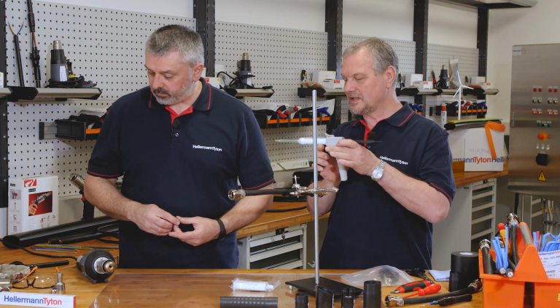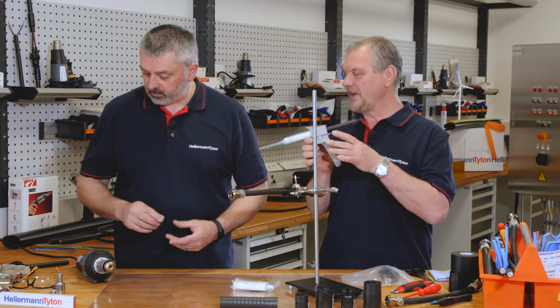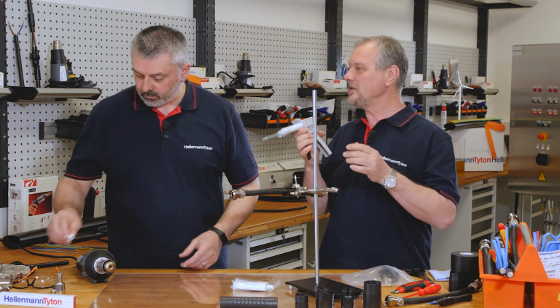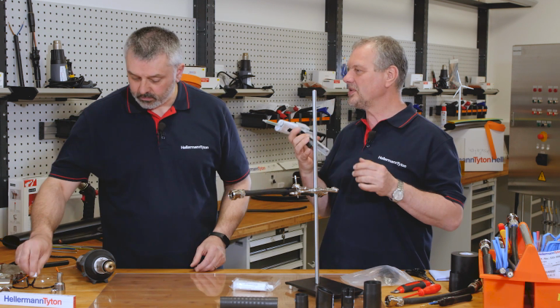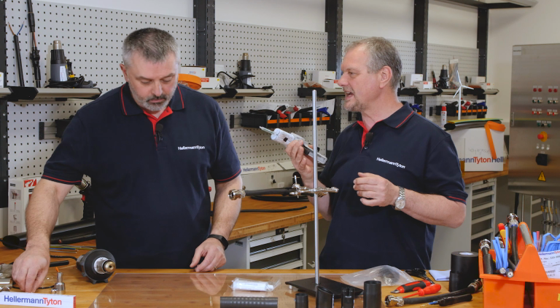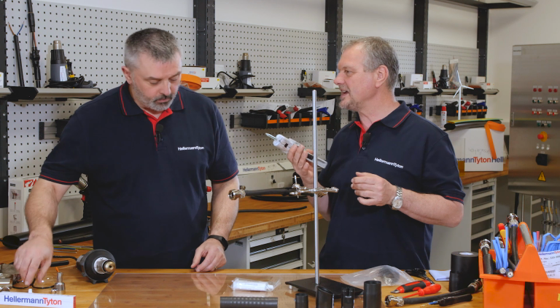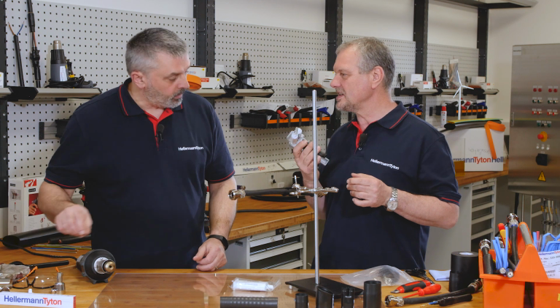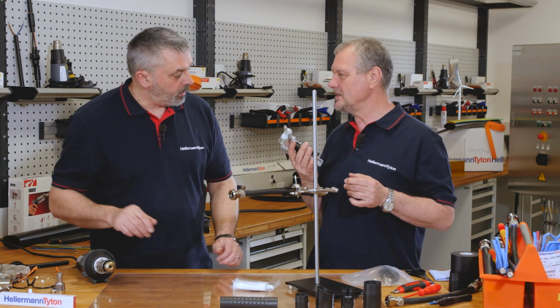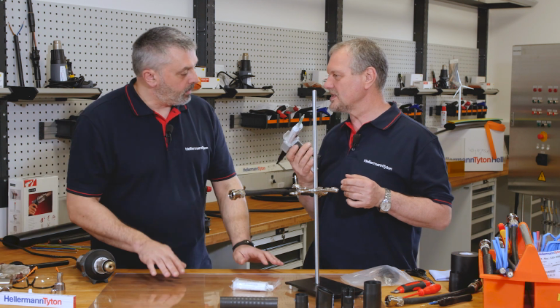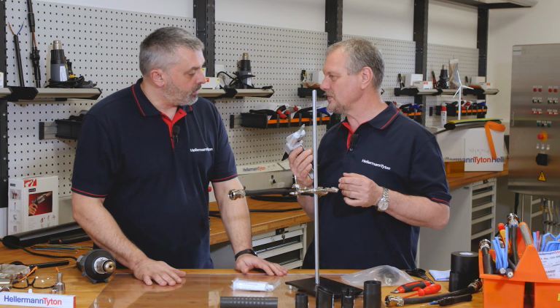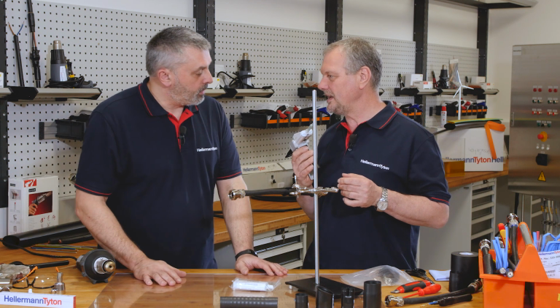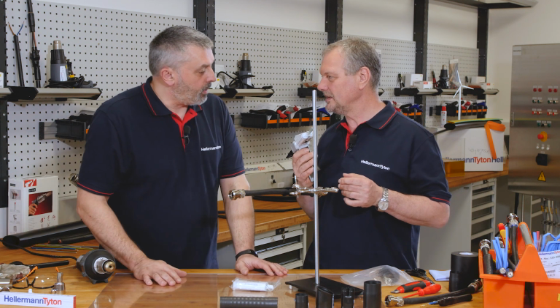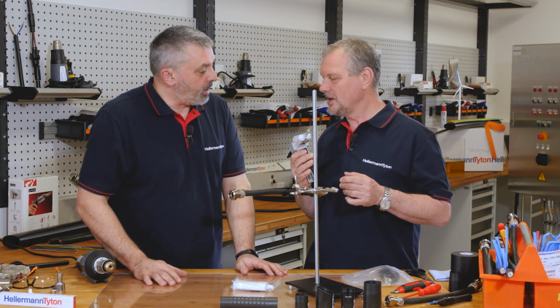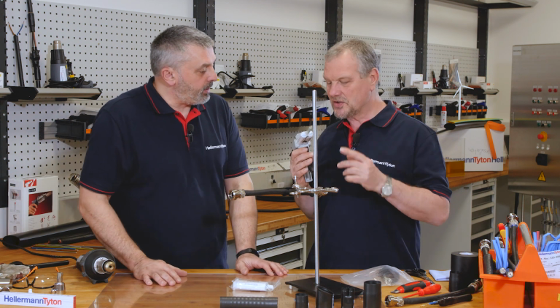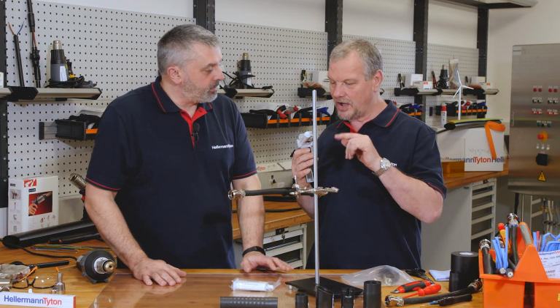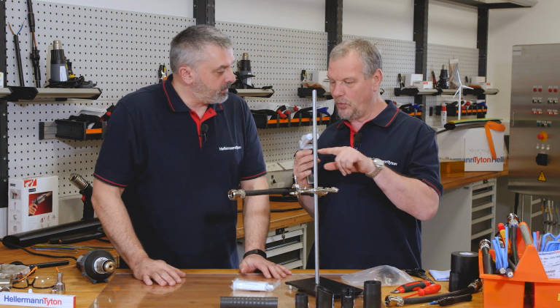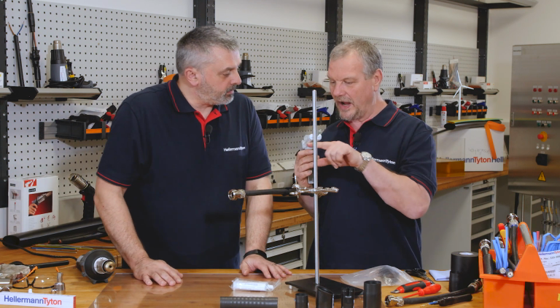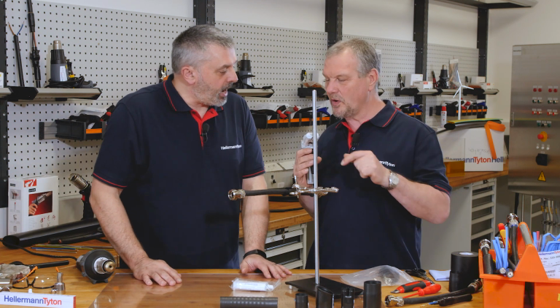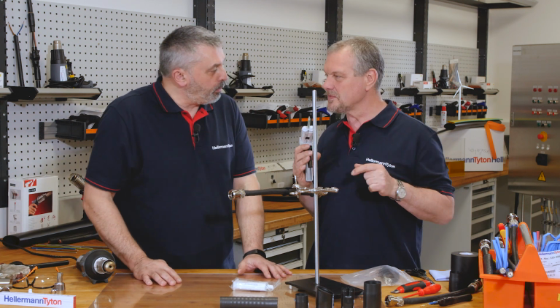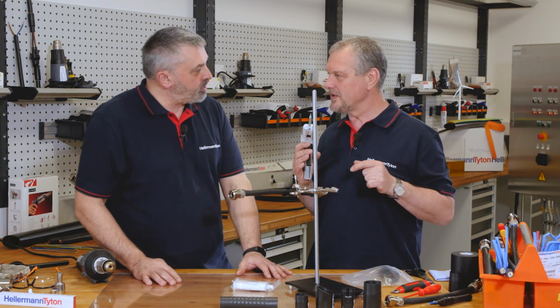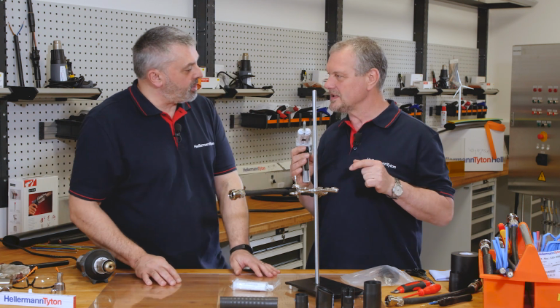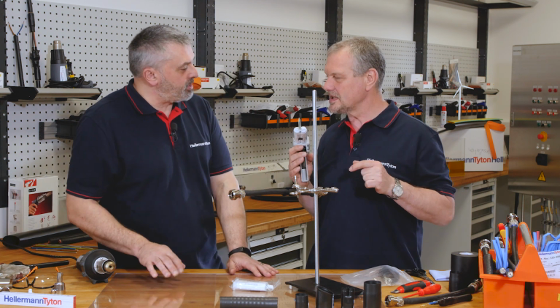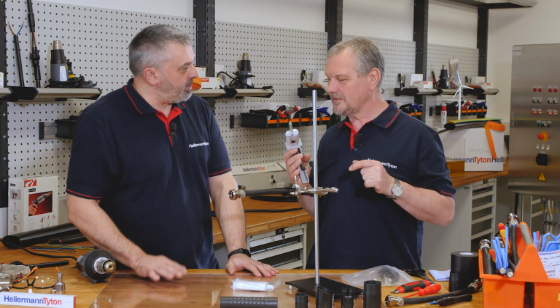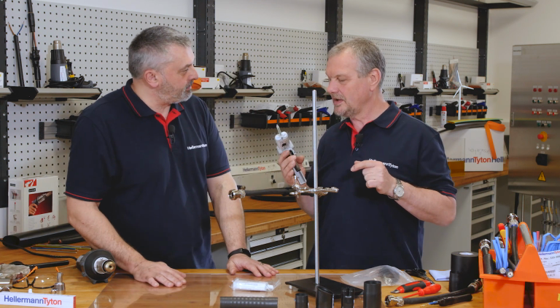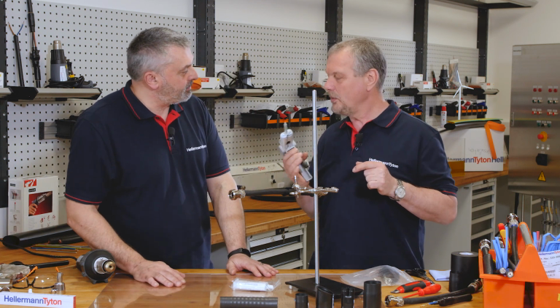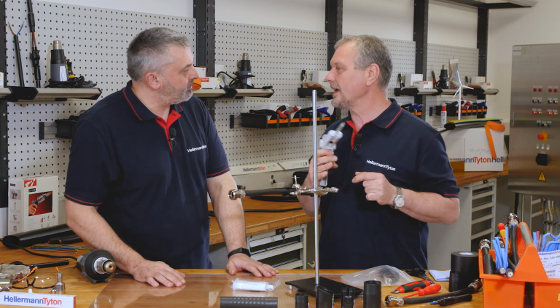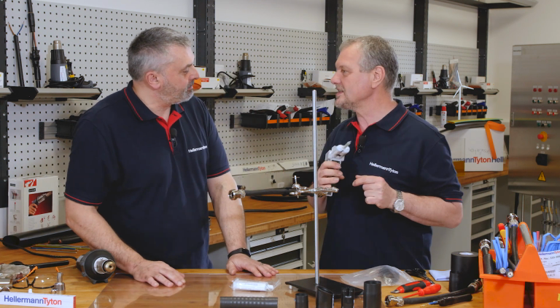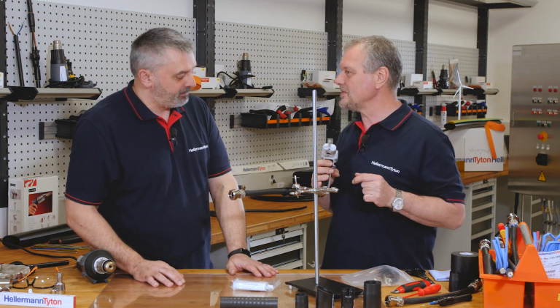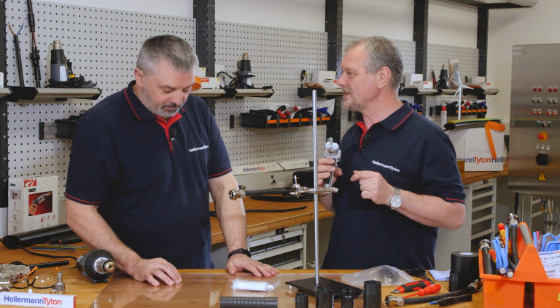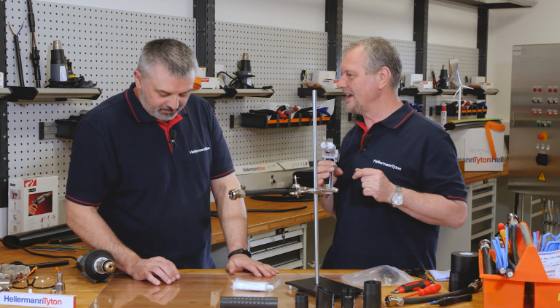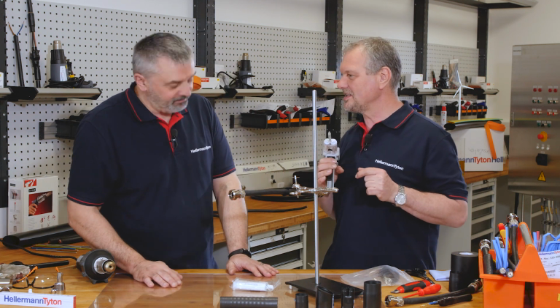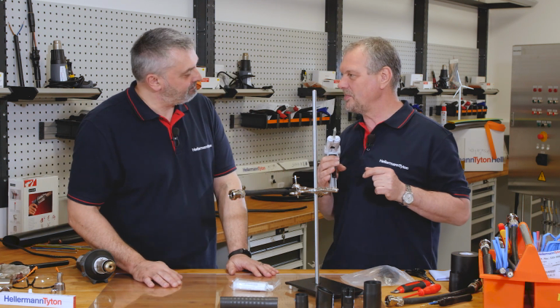It's very precise to use as well. Where you want to put it — I can demonstrate that to you, Barry, actually.